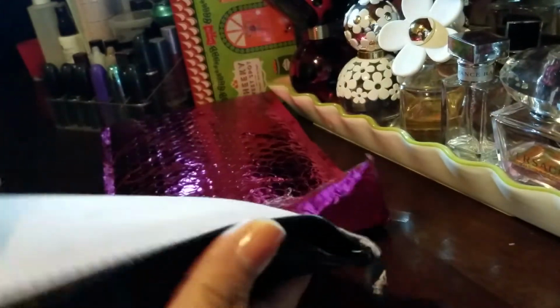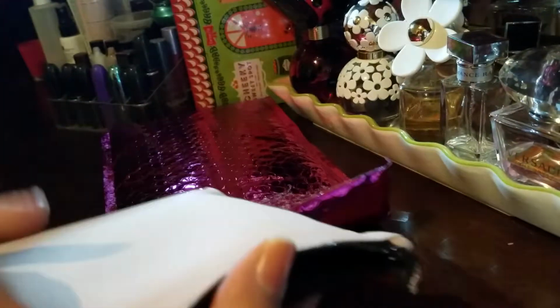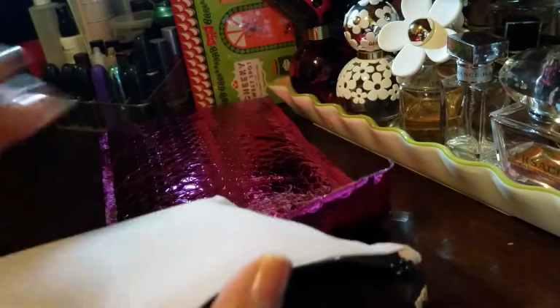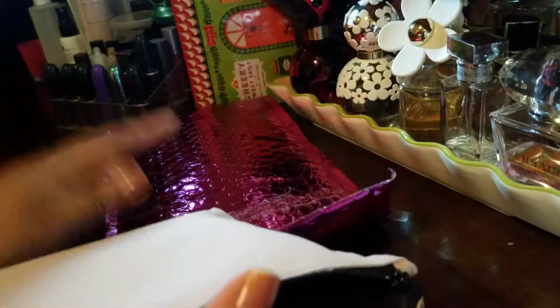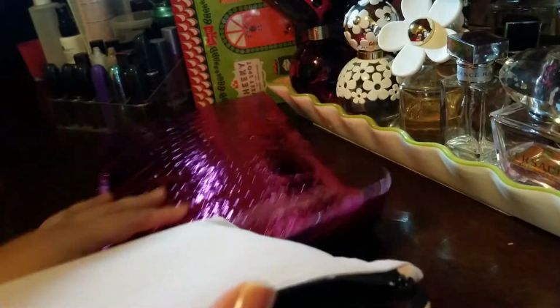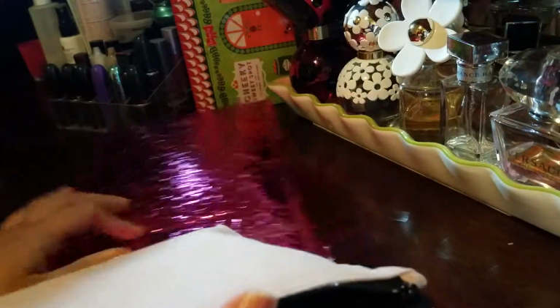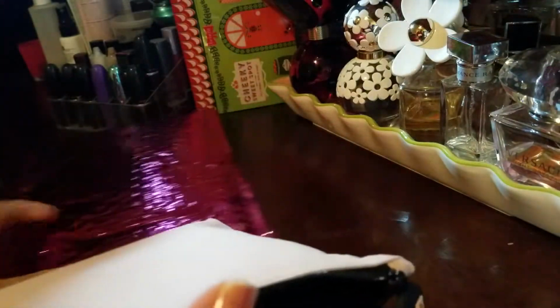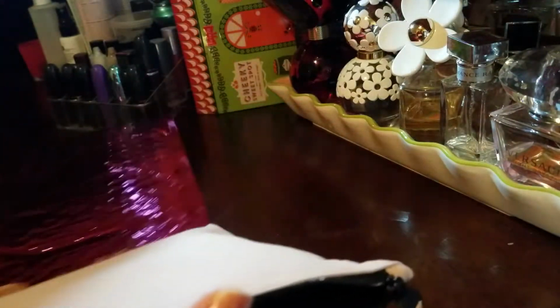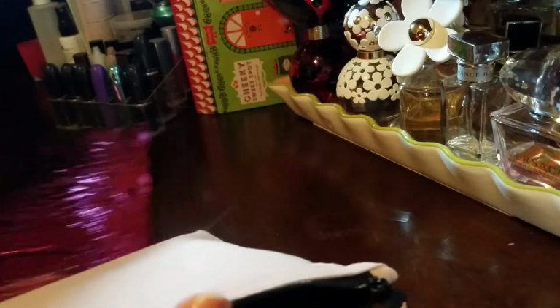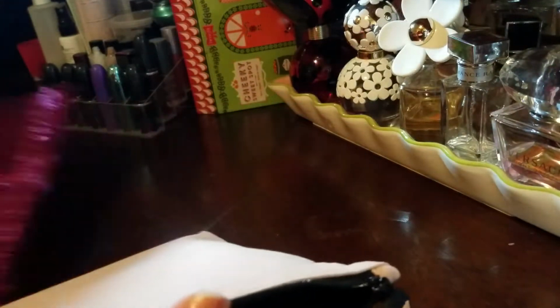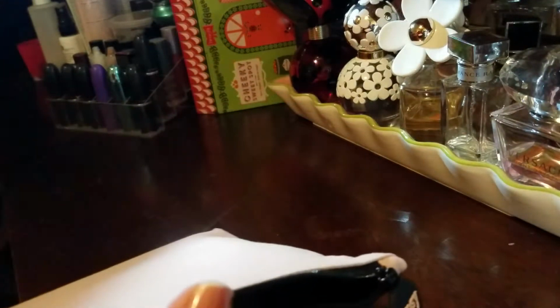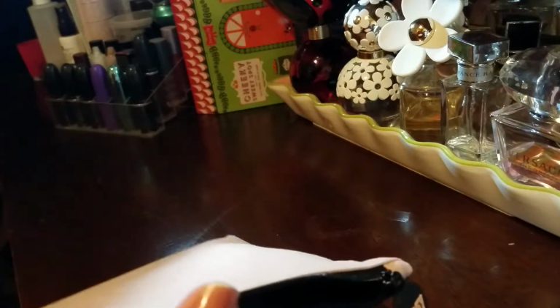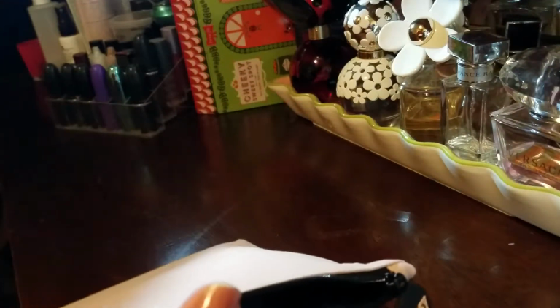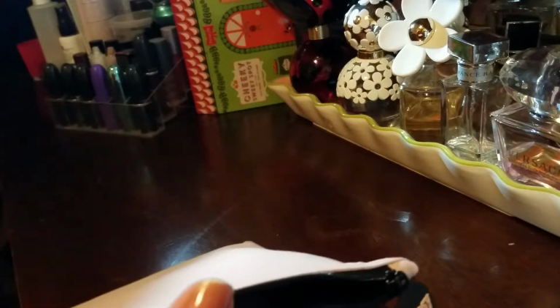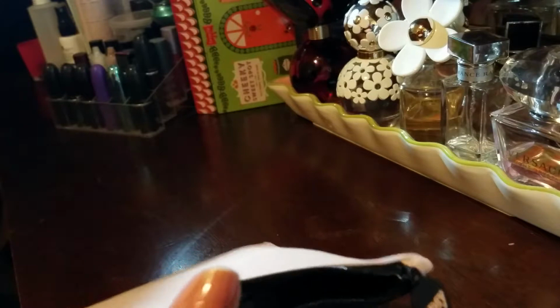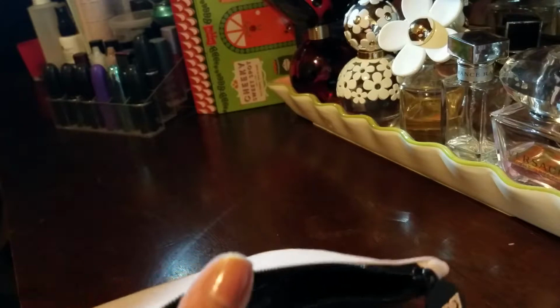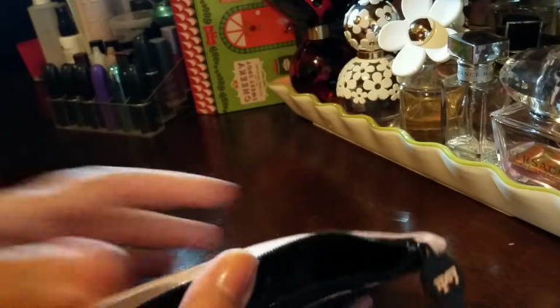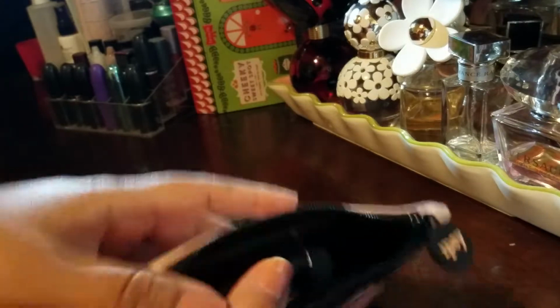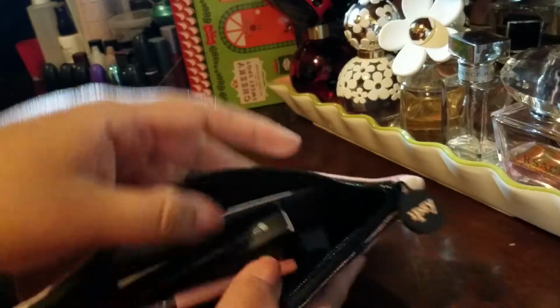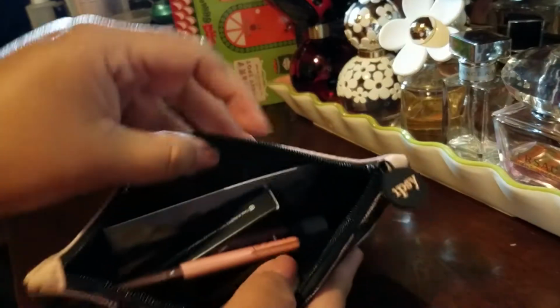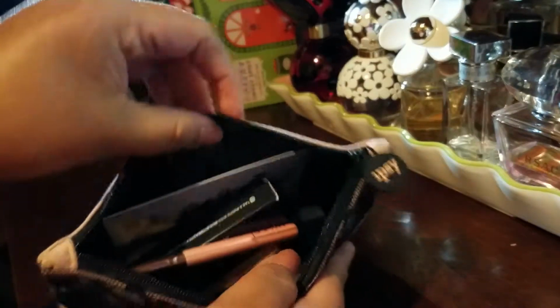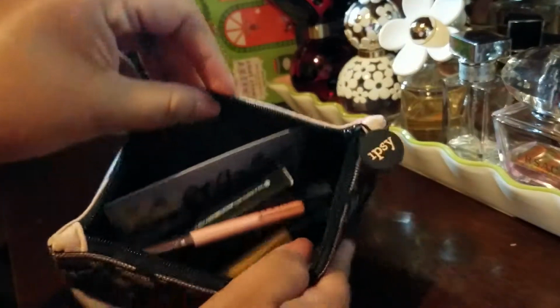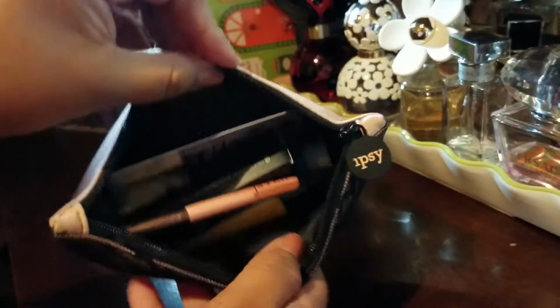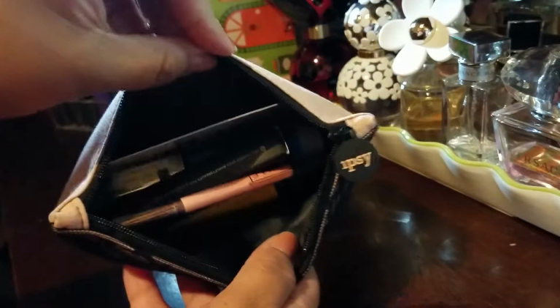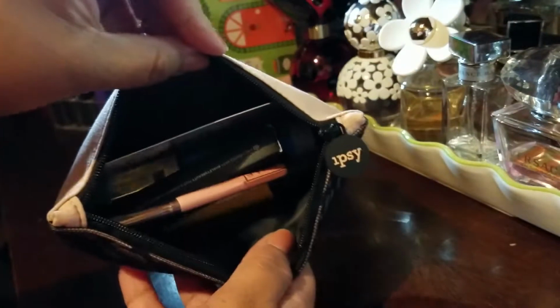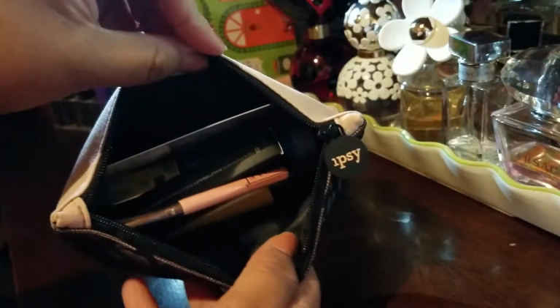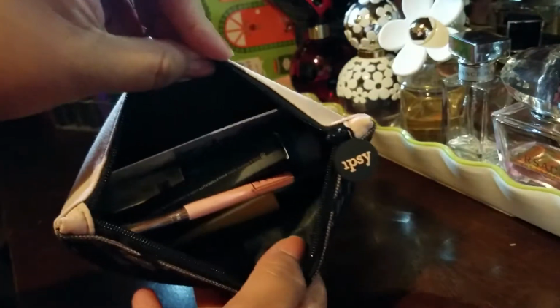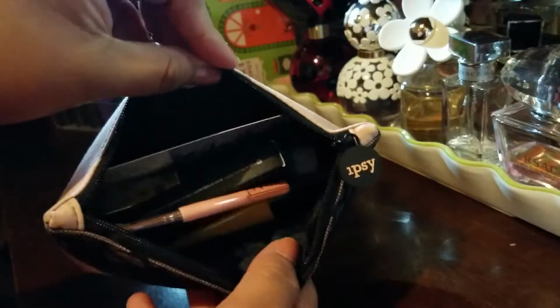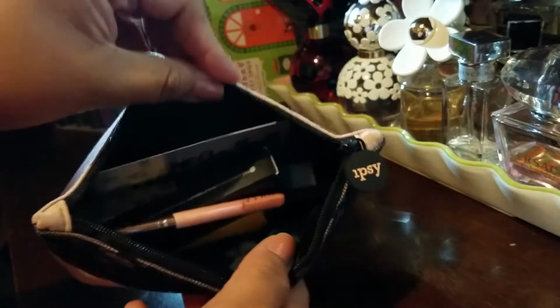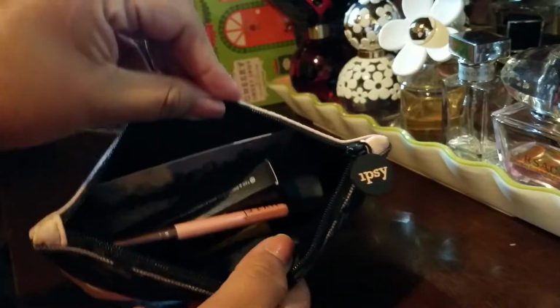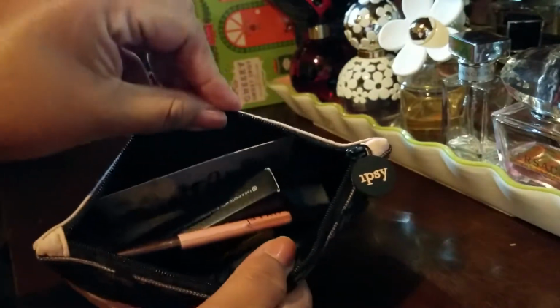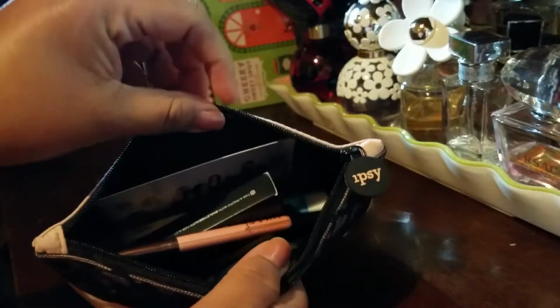I'm just going to move this out of the way — and these are all the goodies that are inside.